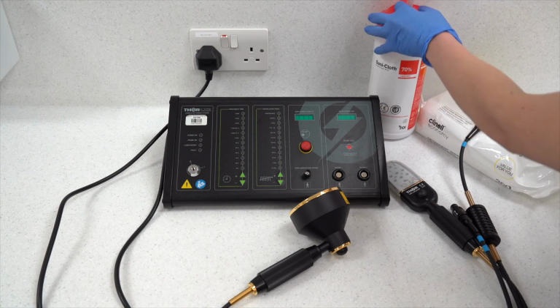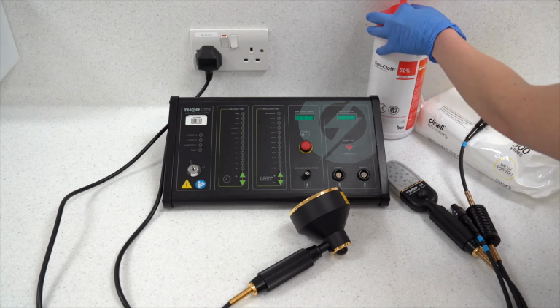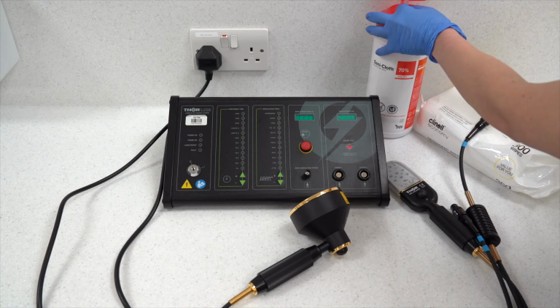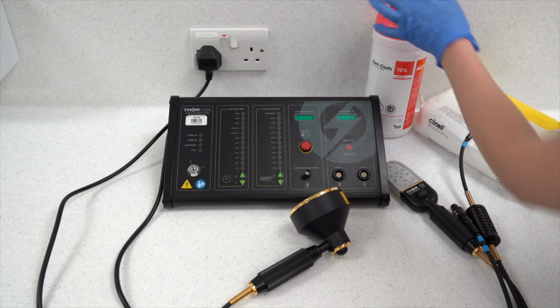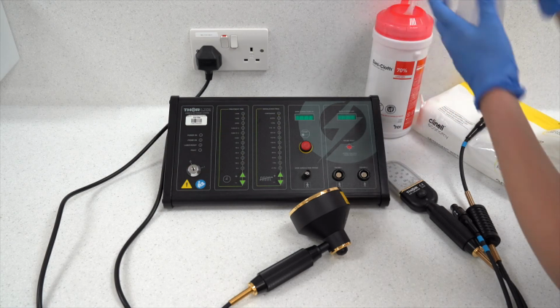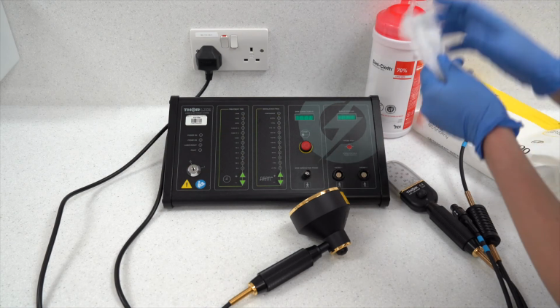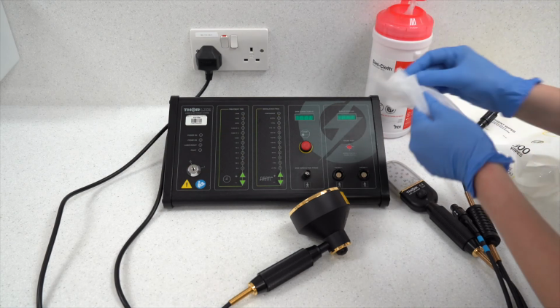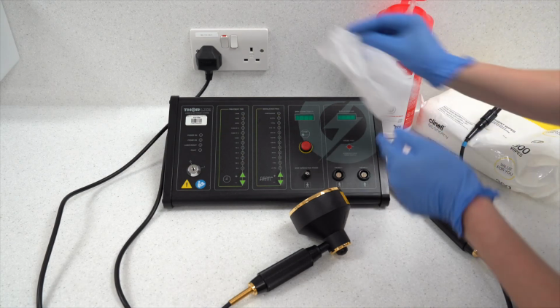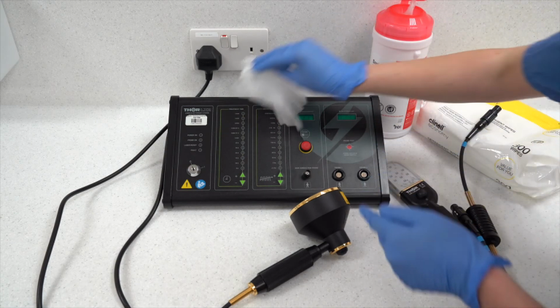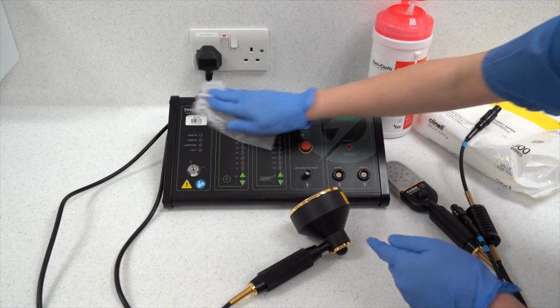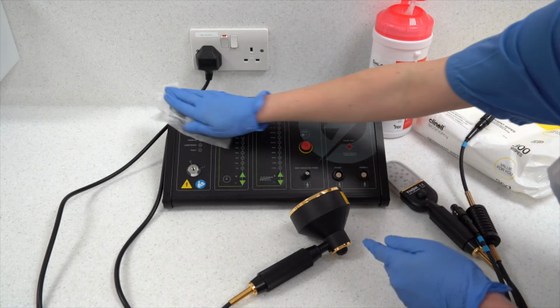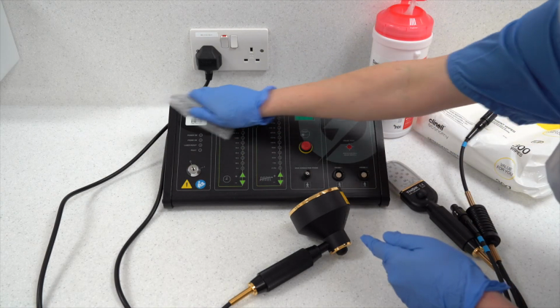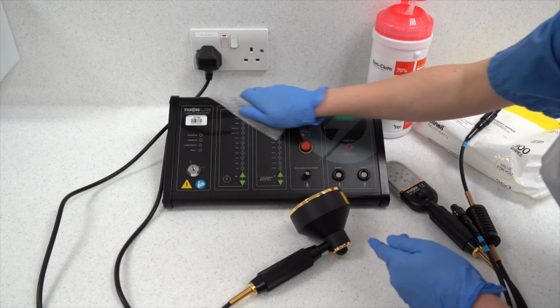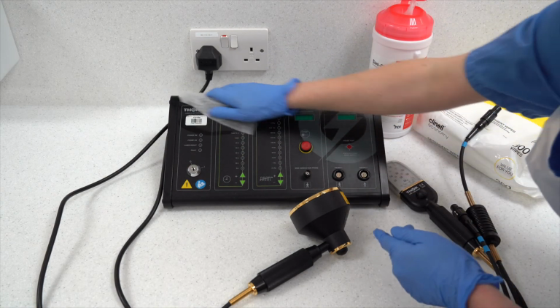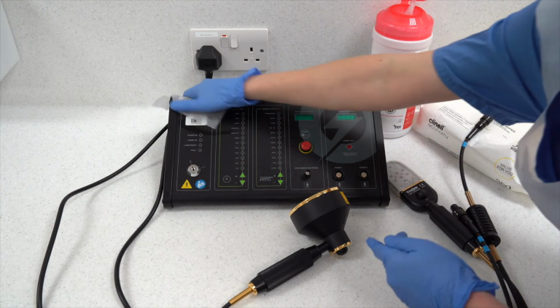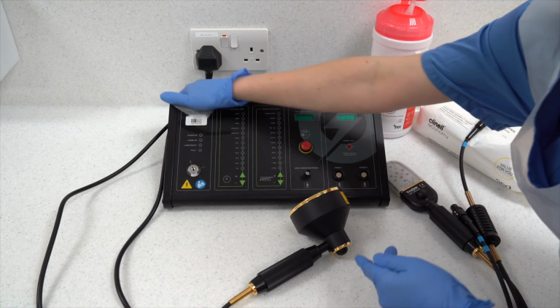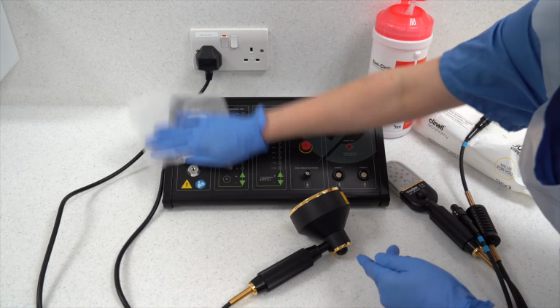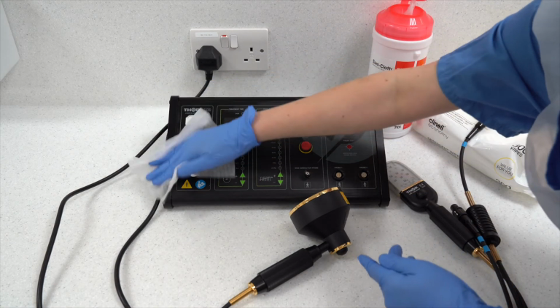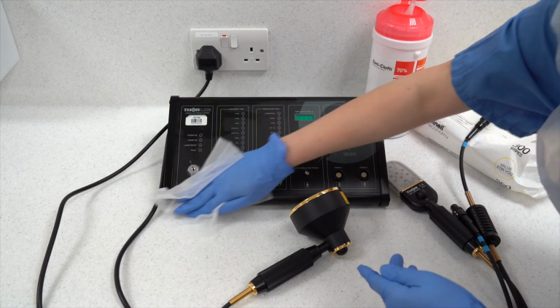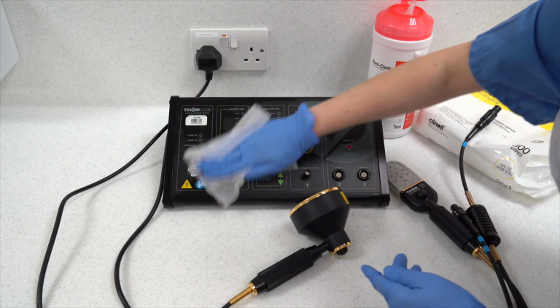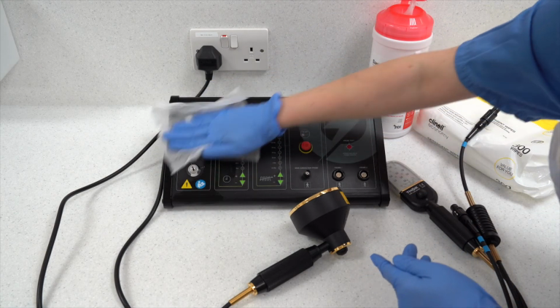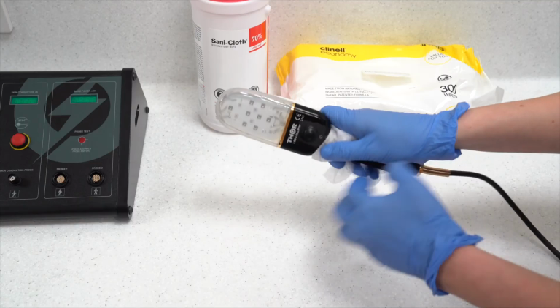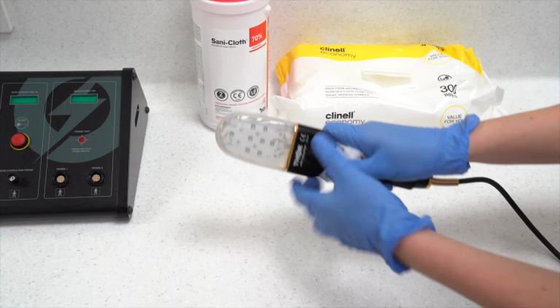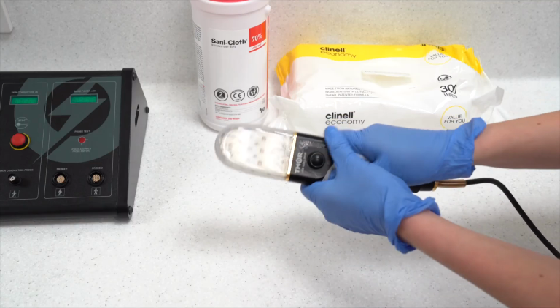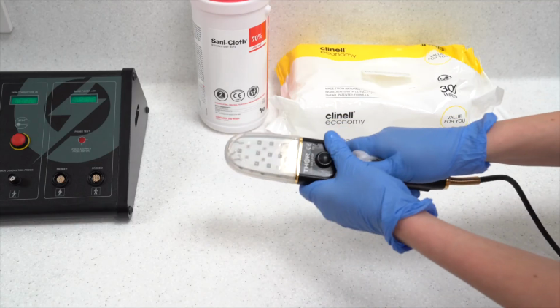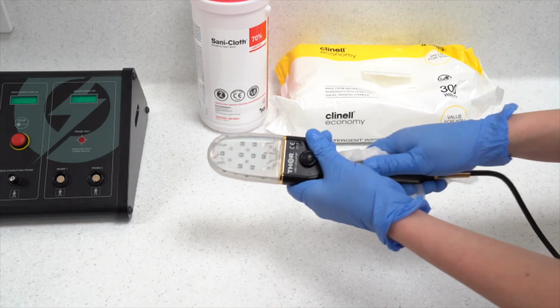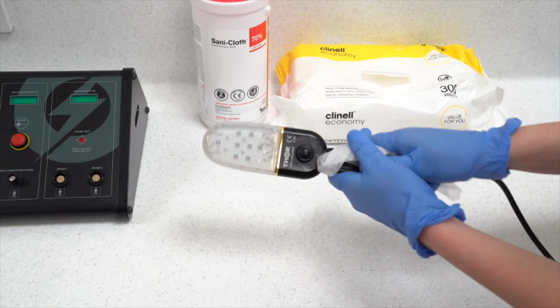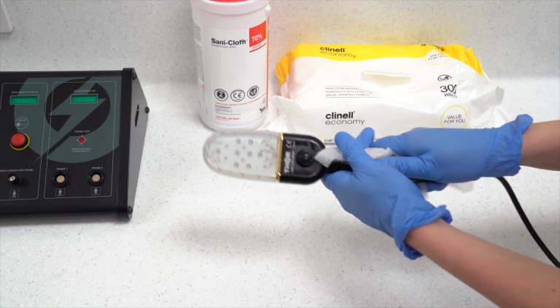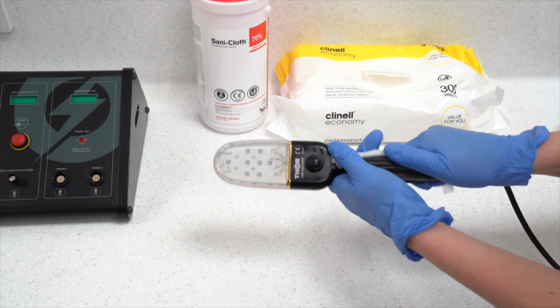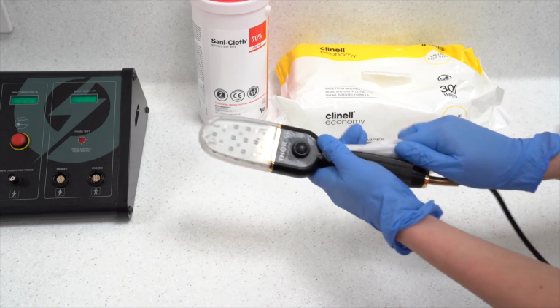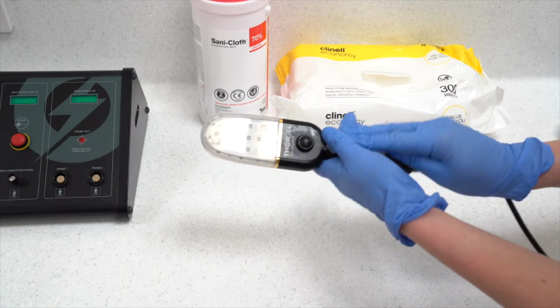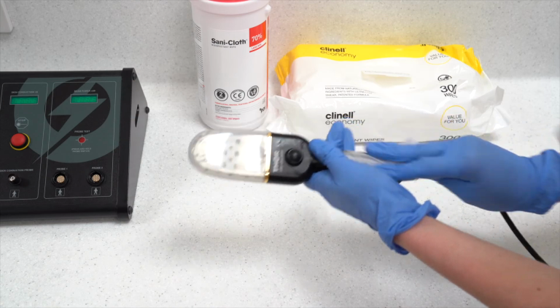Following treatment delivery, the equipment should be cleaned and disinfected following the two-stage process detailed in the standard operating procedure. The clean probes, sunglasses, key and control unit should then be returned to their relevant boxes.